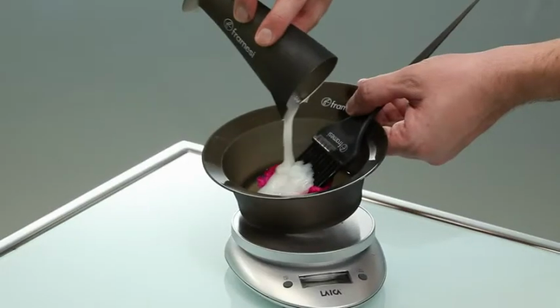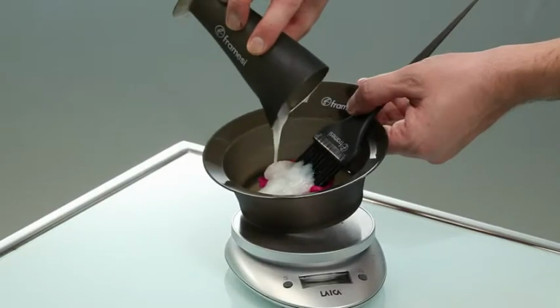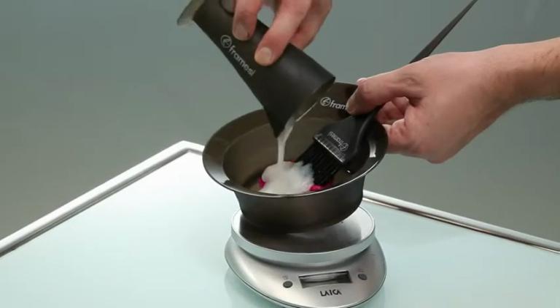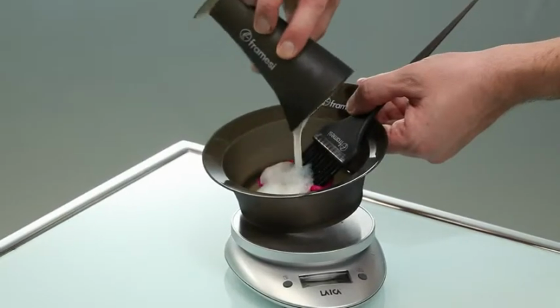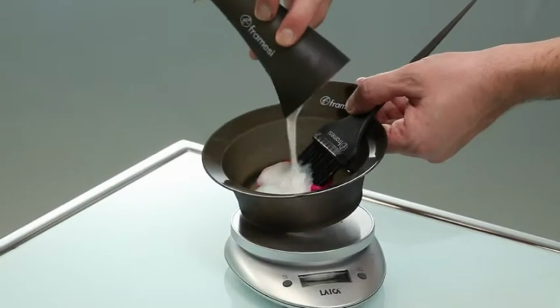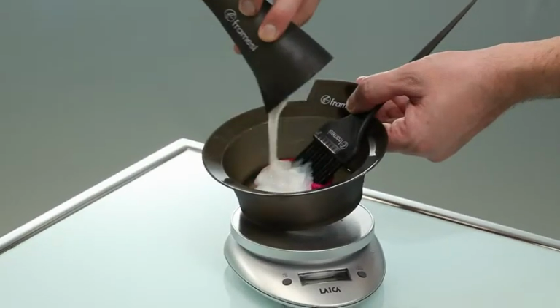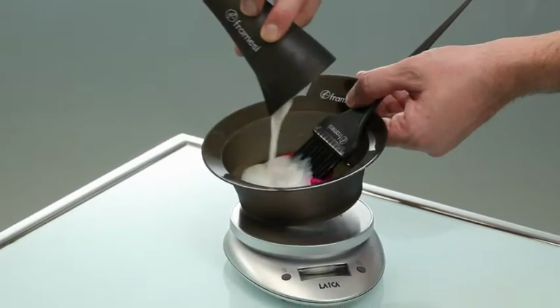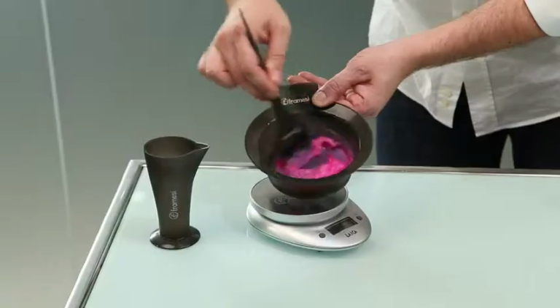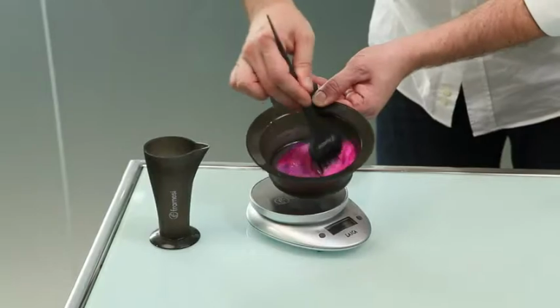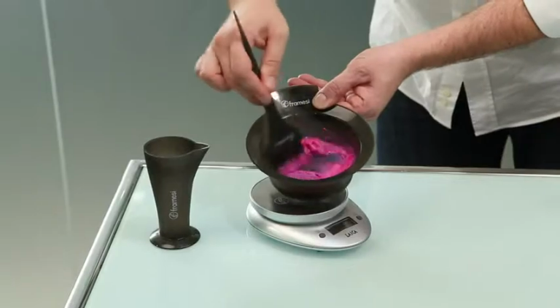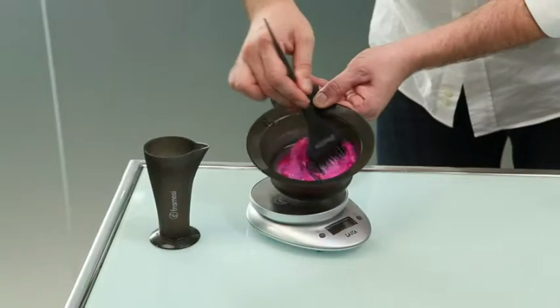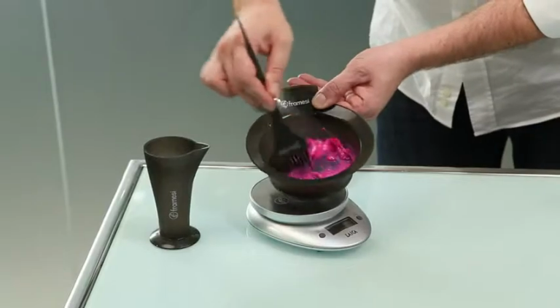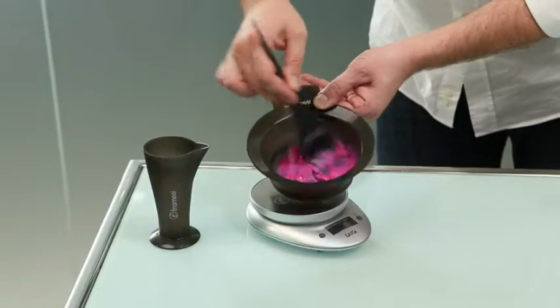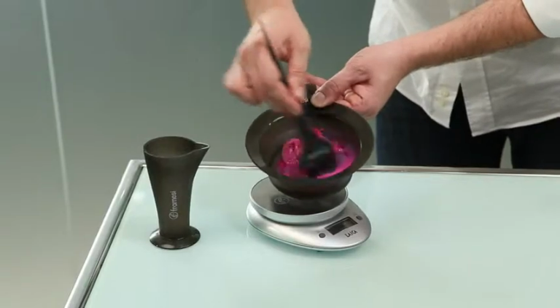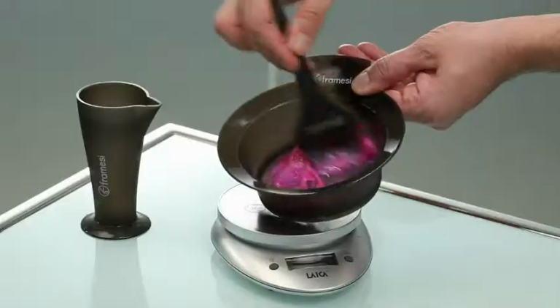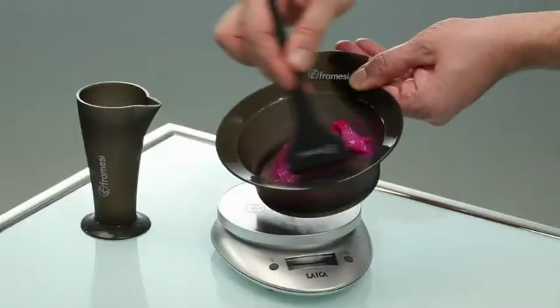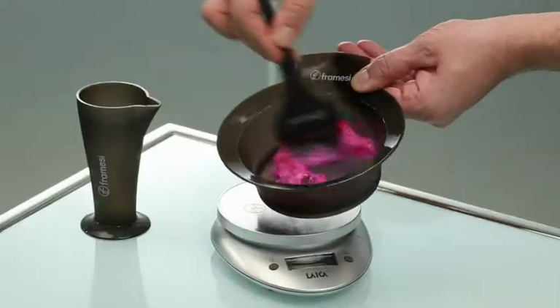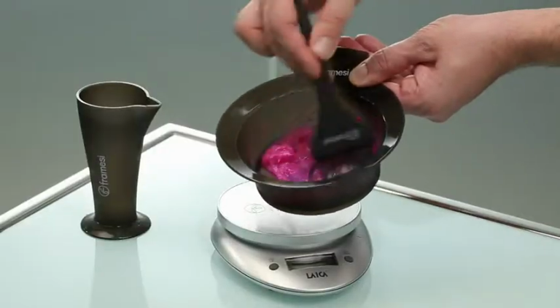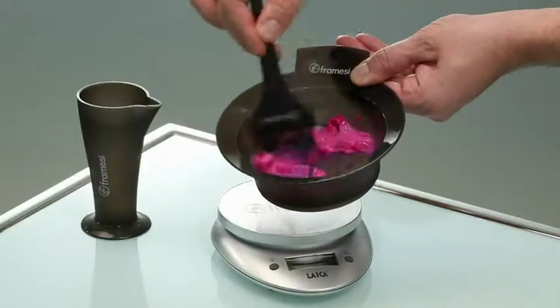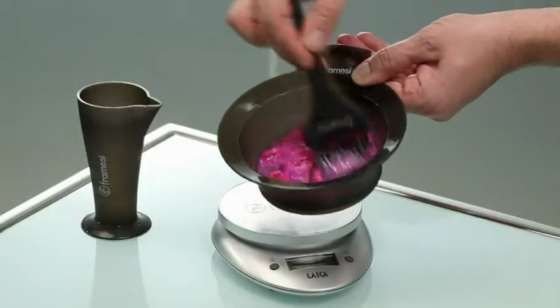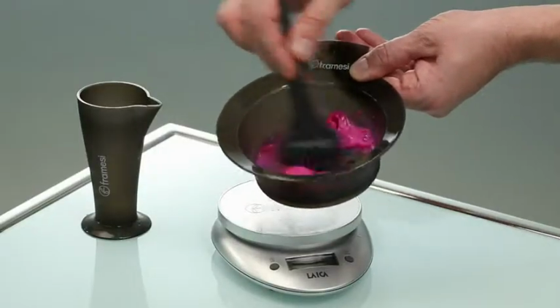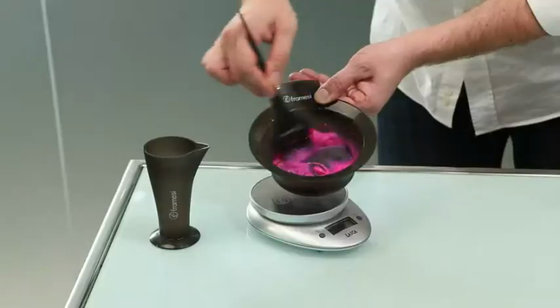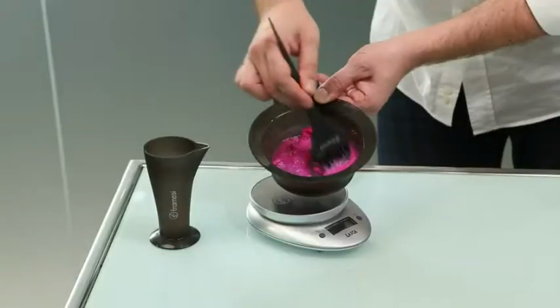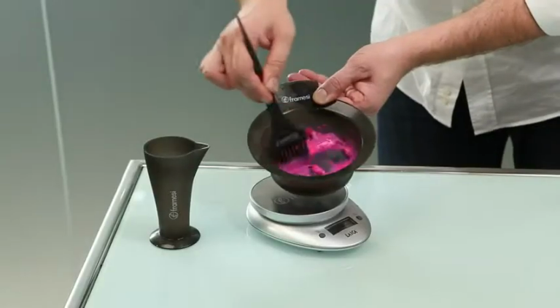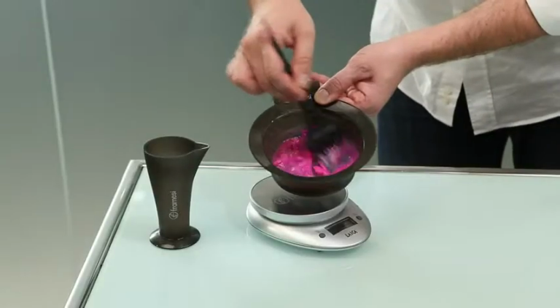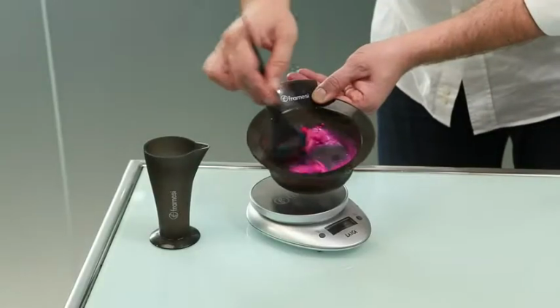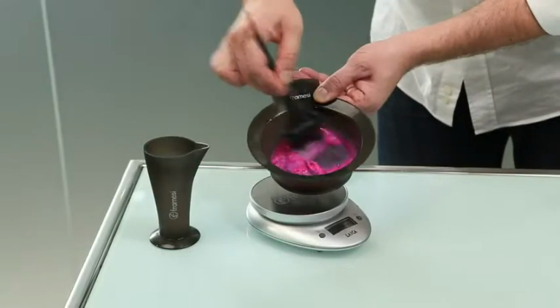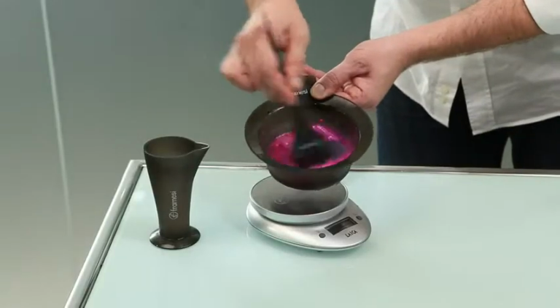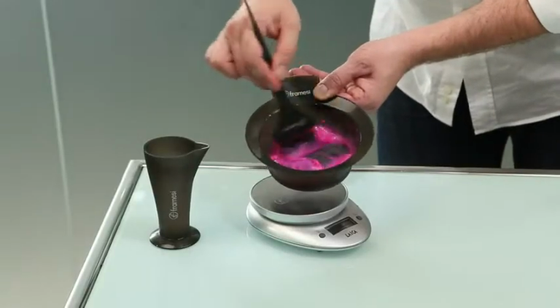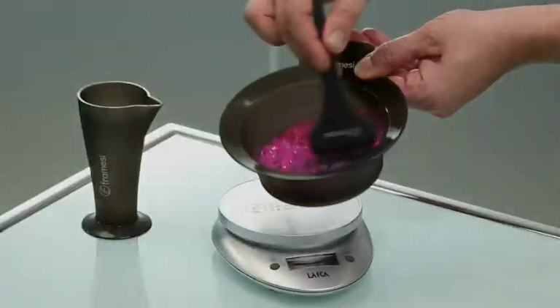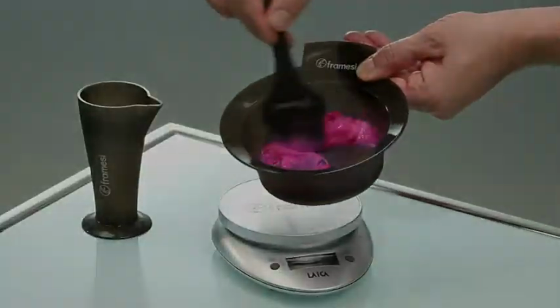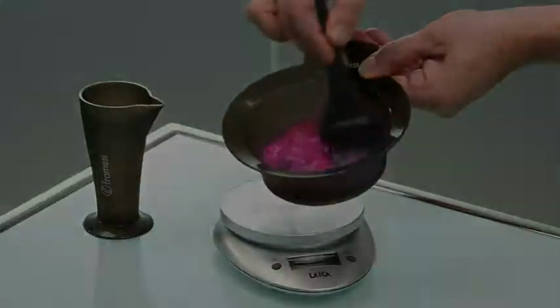After measuring out the mixture, mix thoroughly and the color is ready for use.